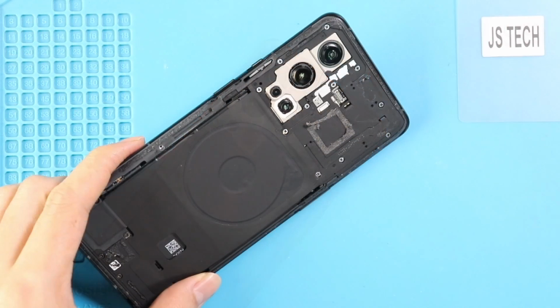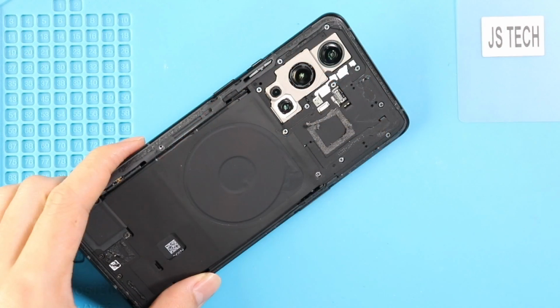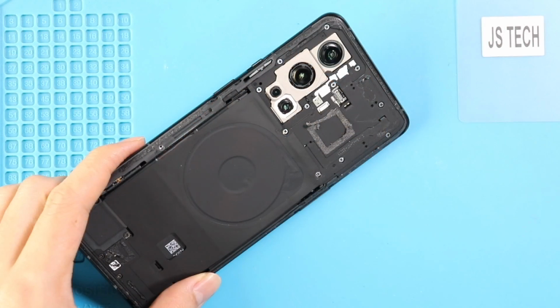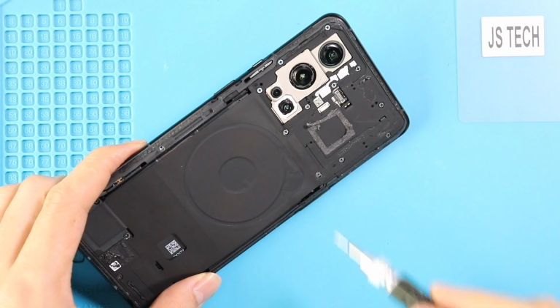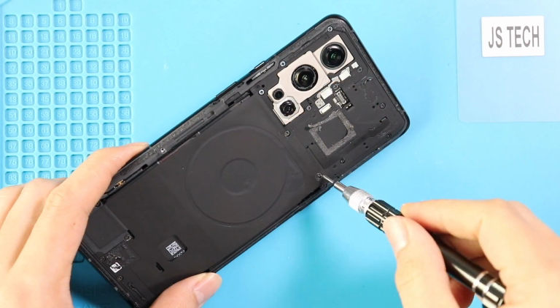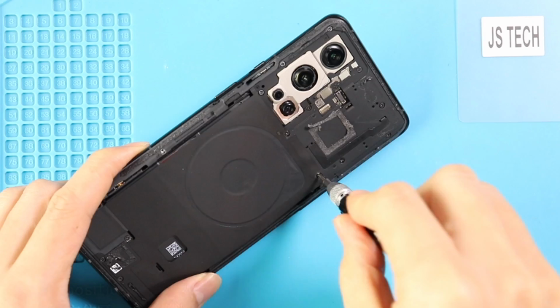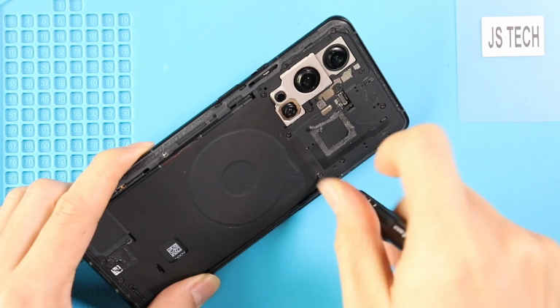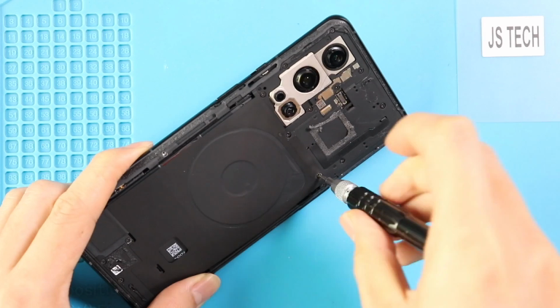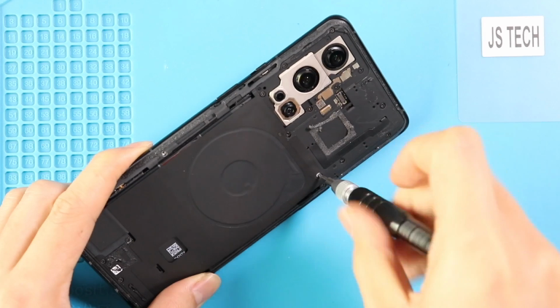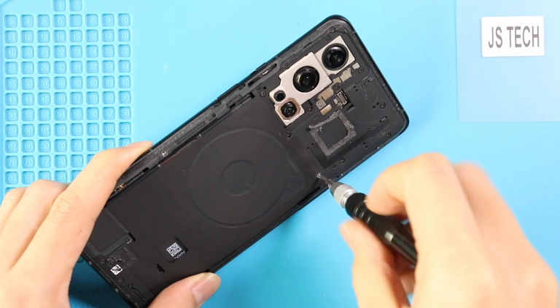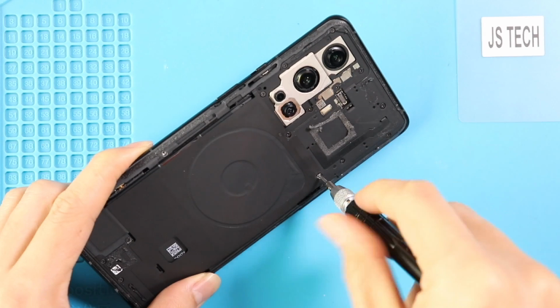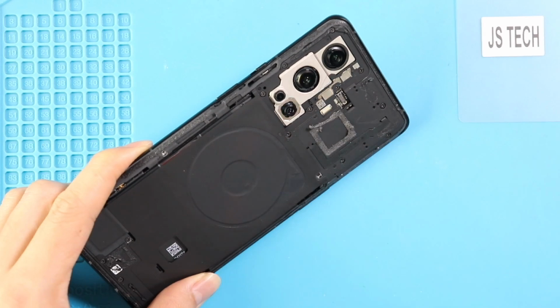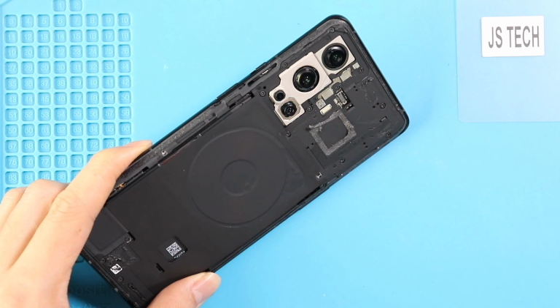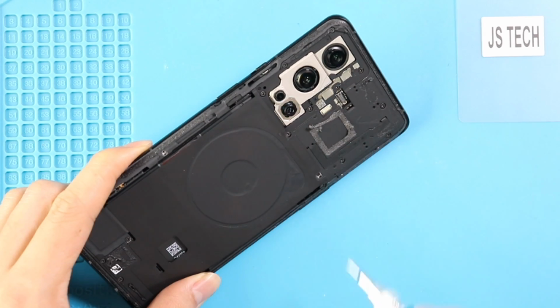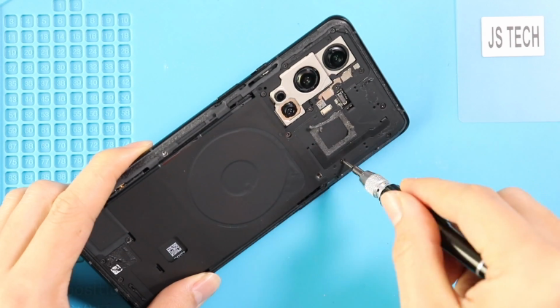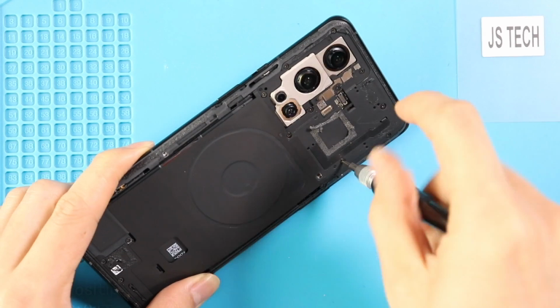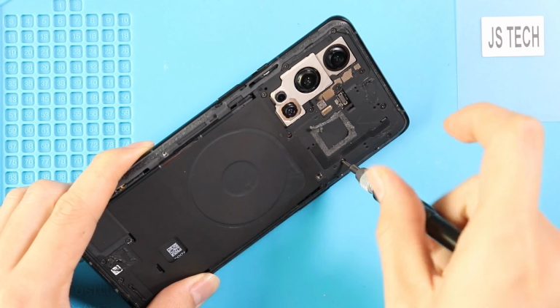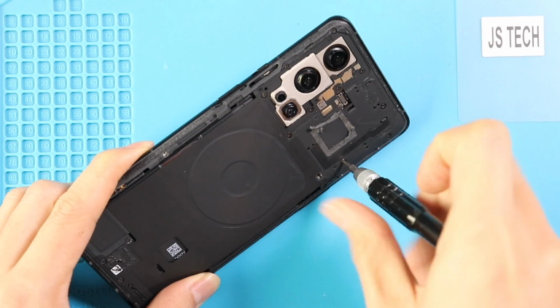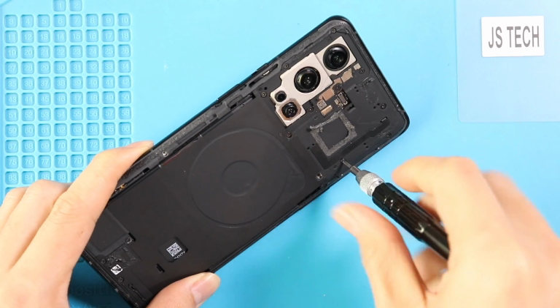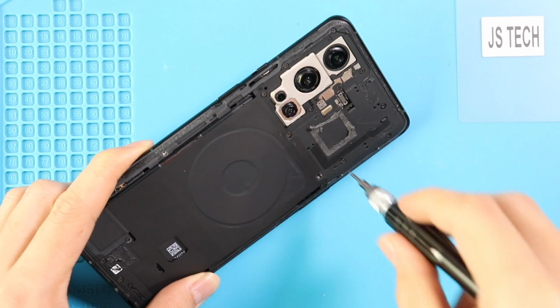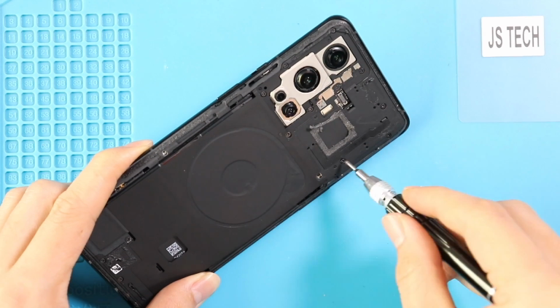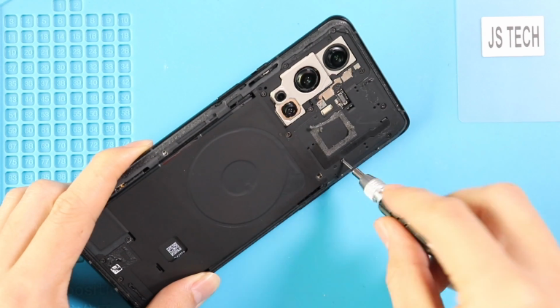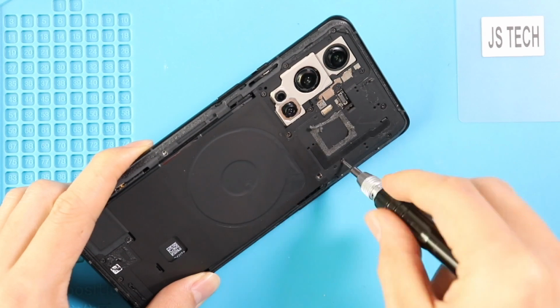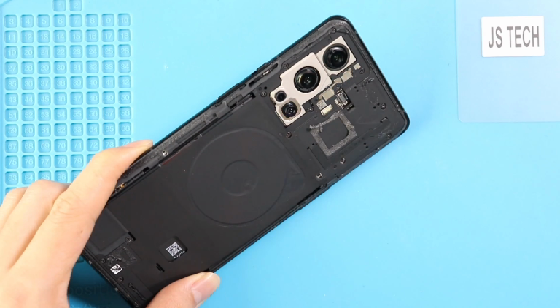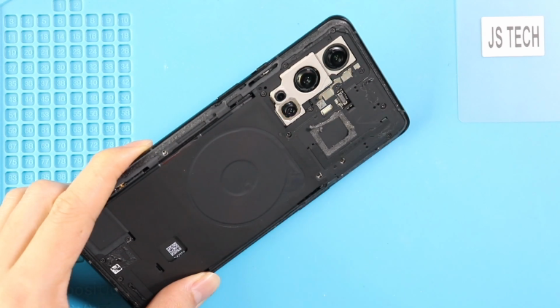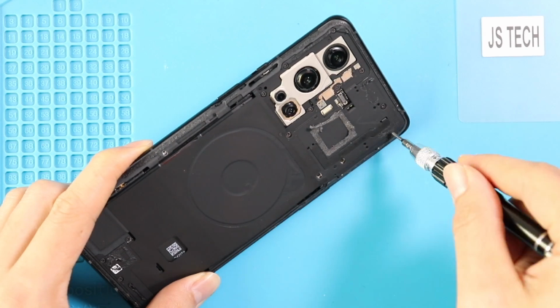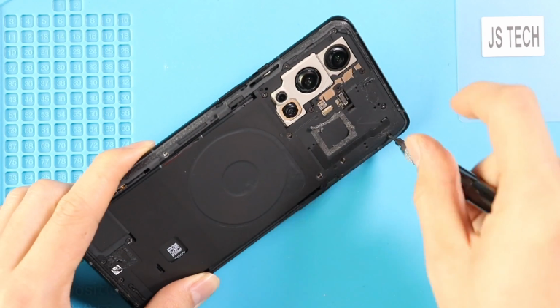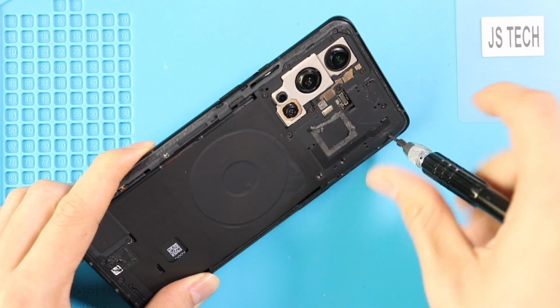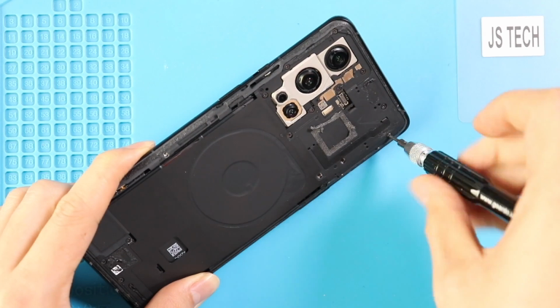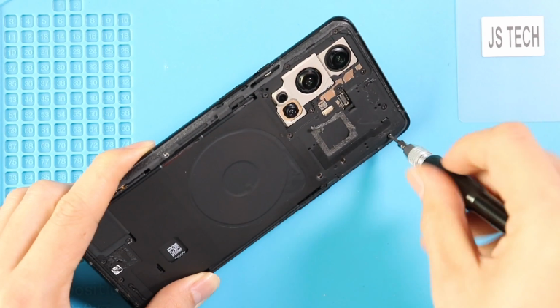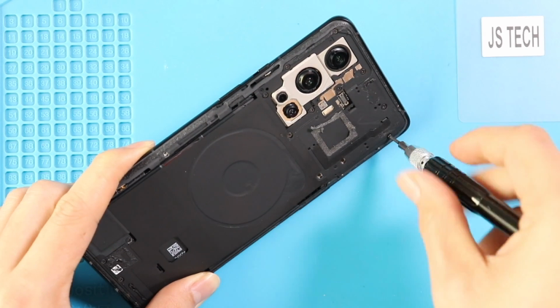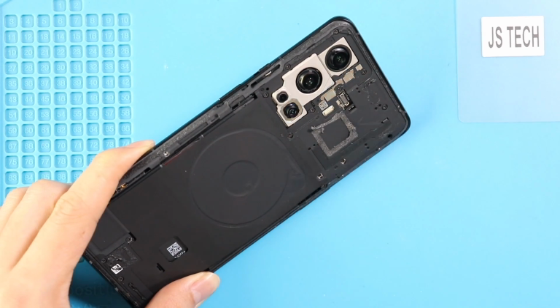Next, take out the mainboard frame with wireless coil by undoing the screws. Undo 11 screws and lift the frame by using a pry tool.